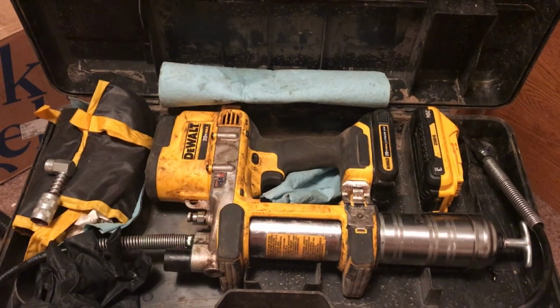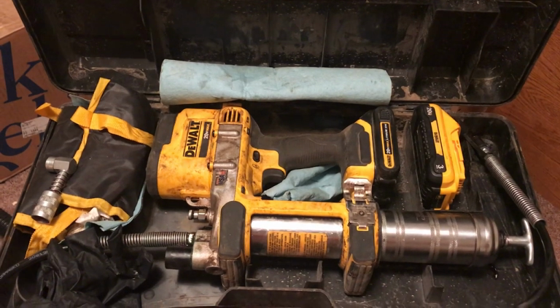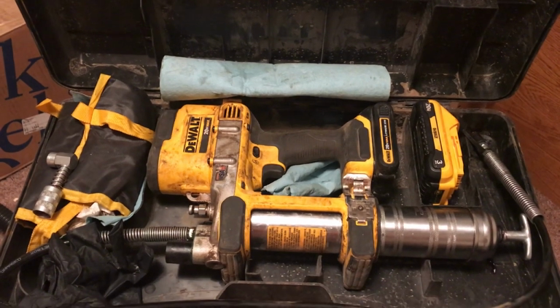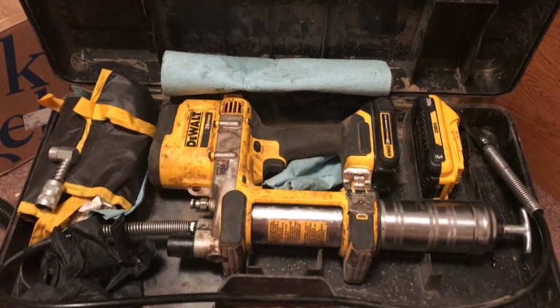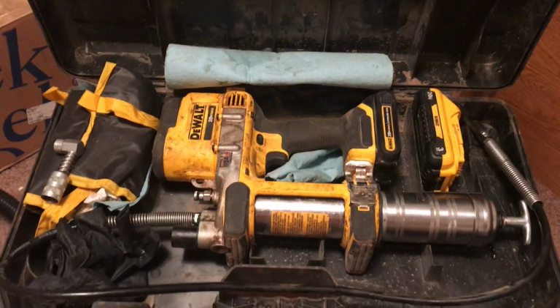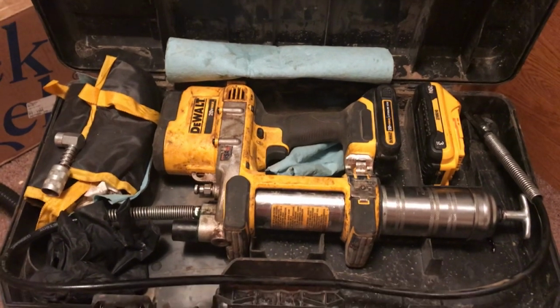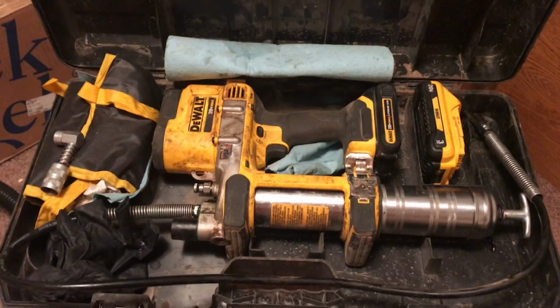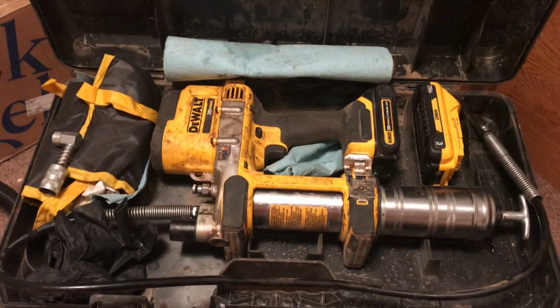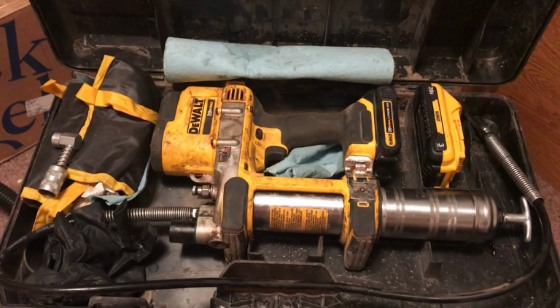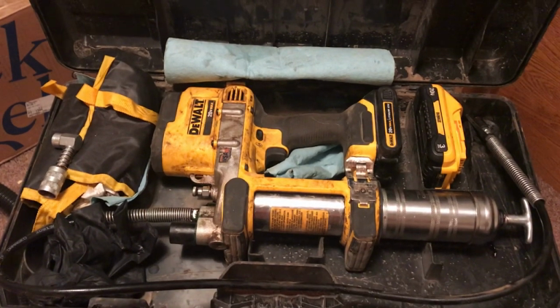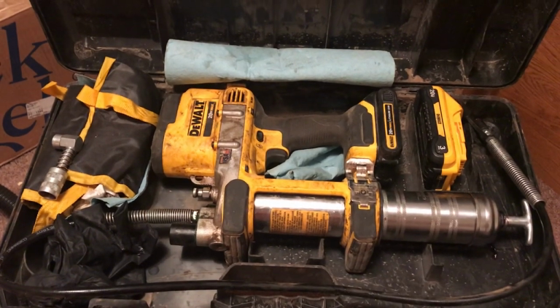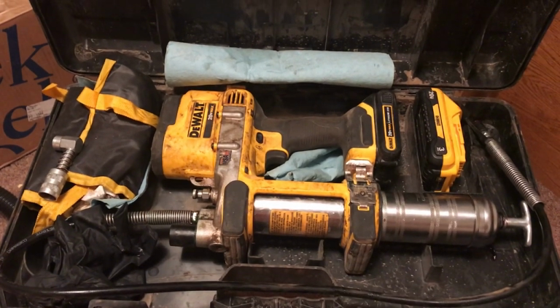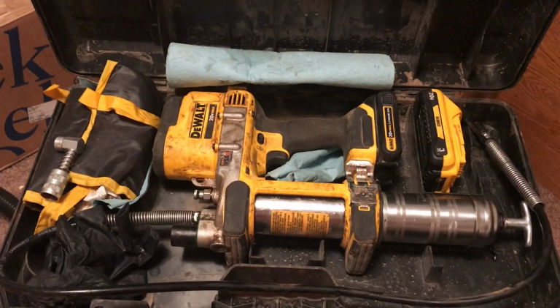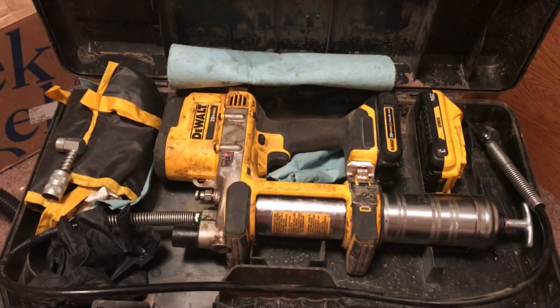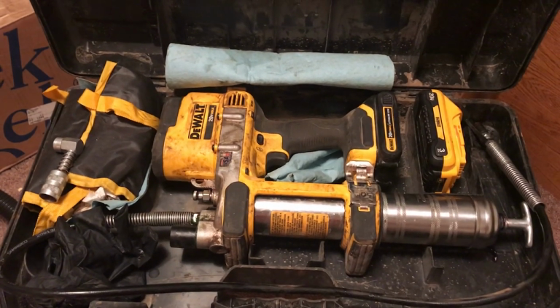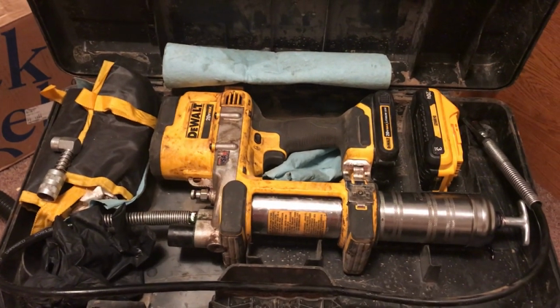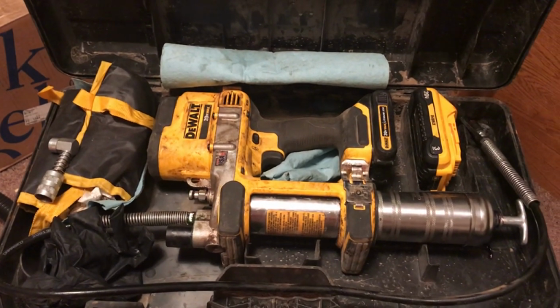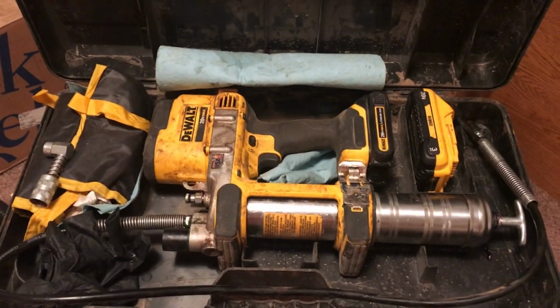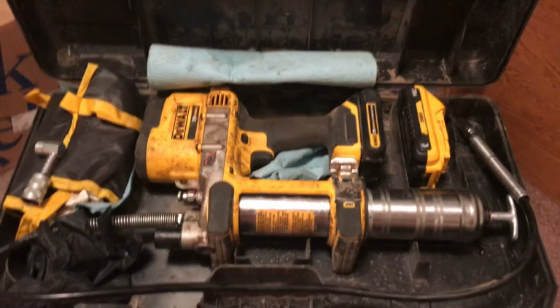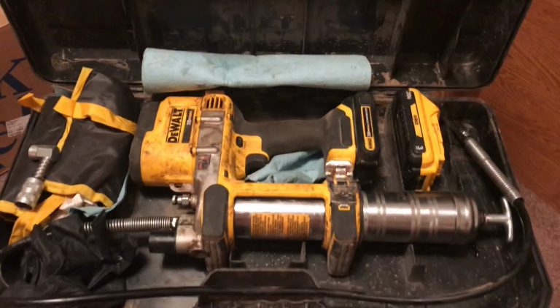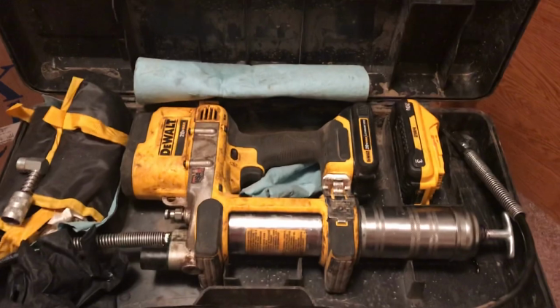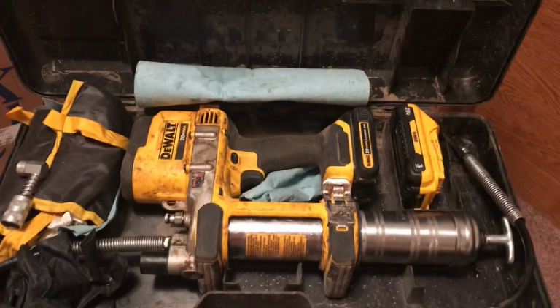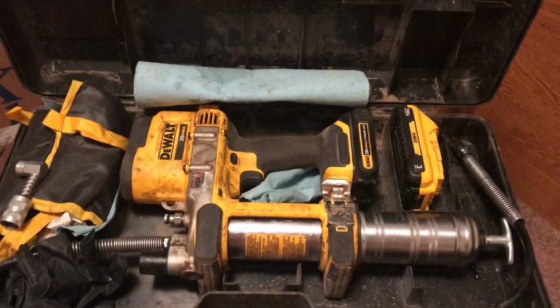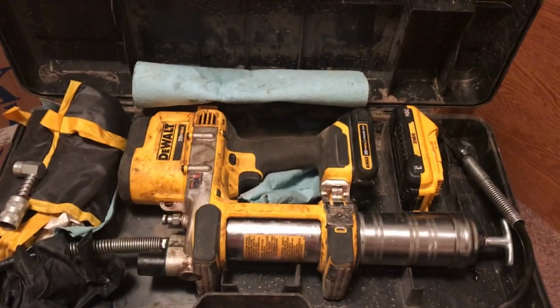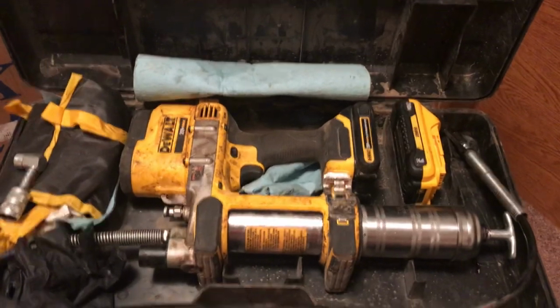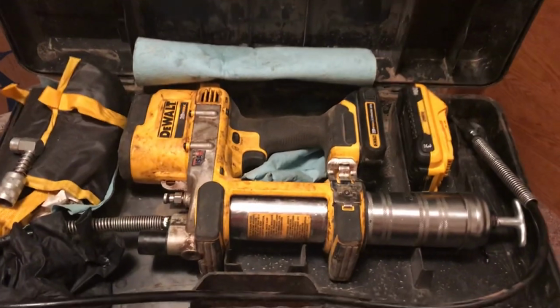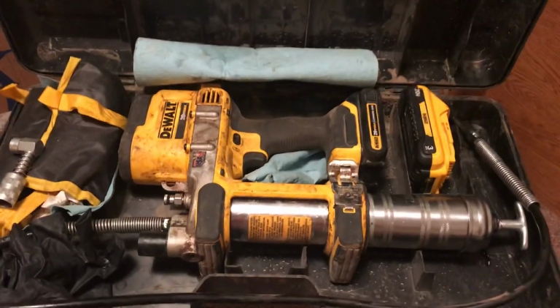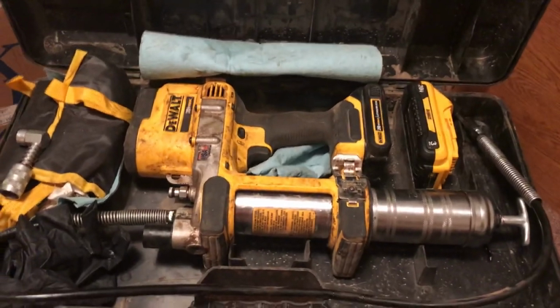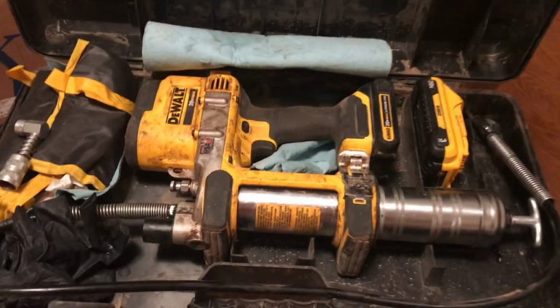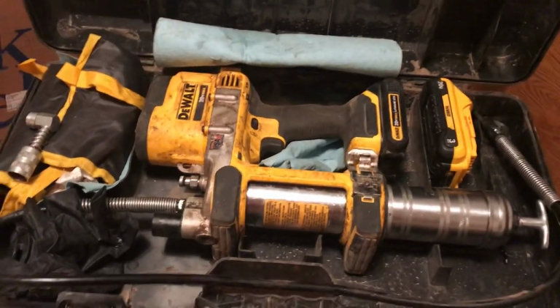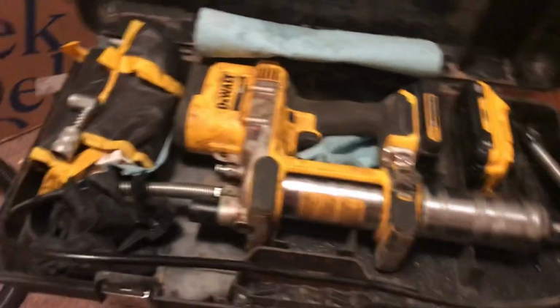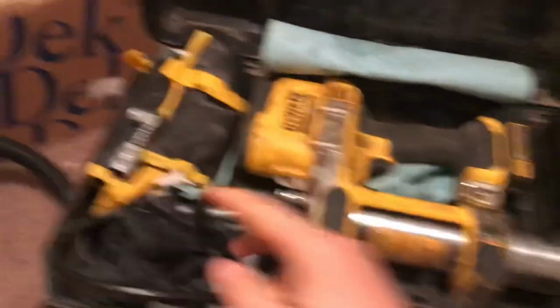Two Minute Farmer here. I'm going to show you everything I carry in my DeWalt Grease Gun Case and tips and tricks to run it. So here we go.